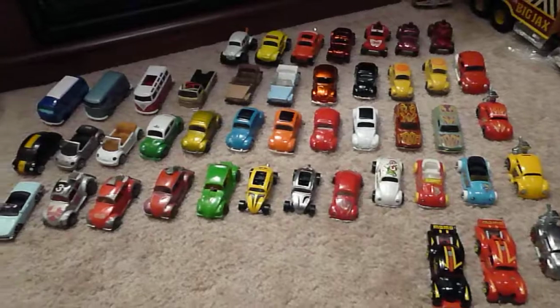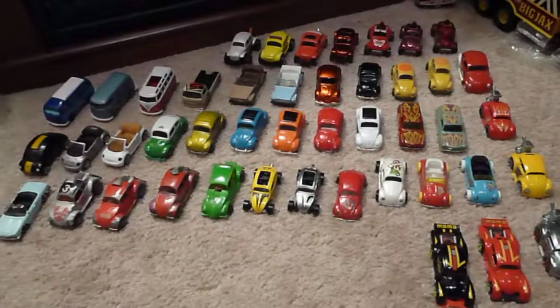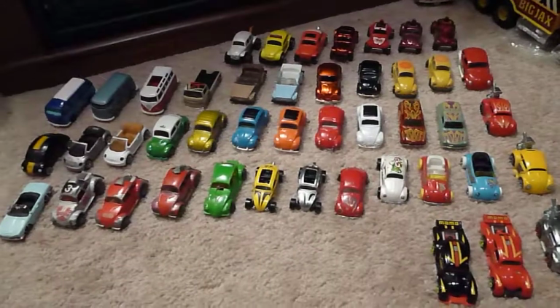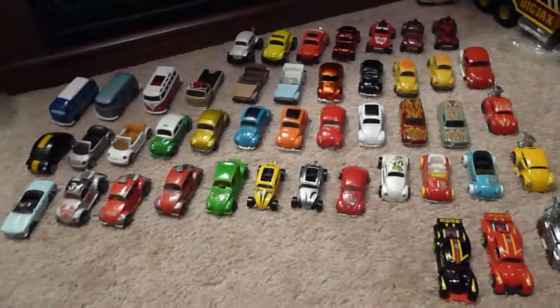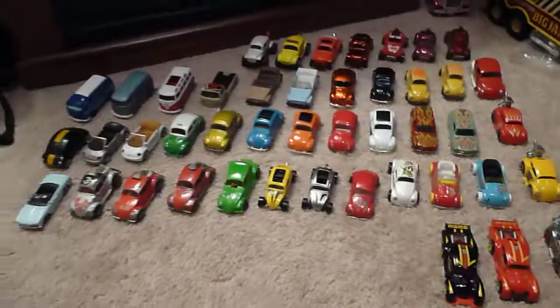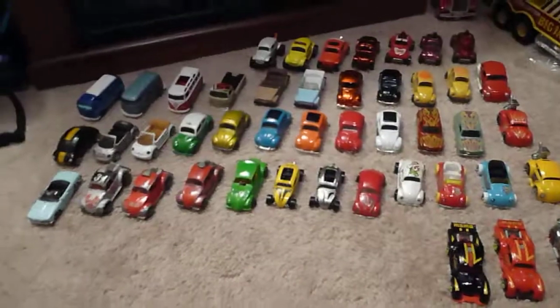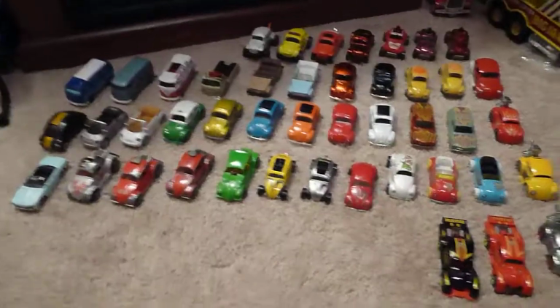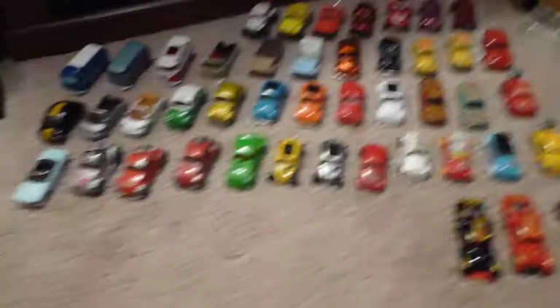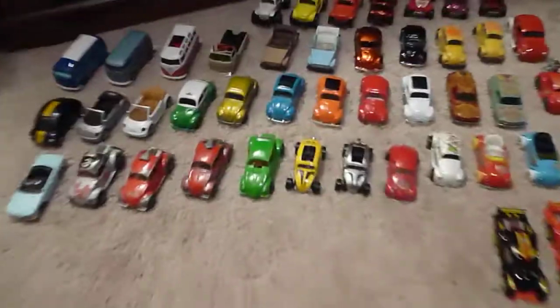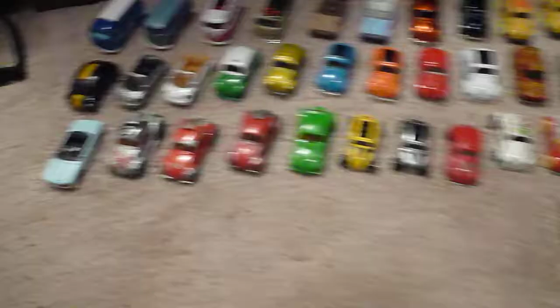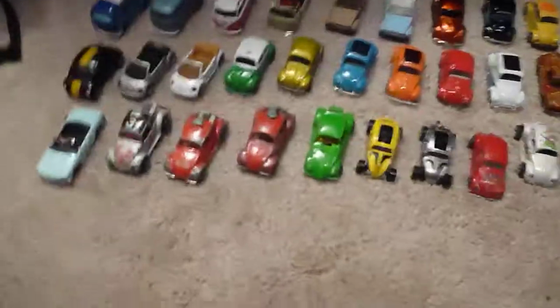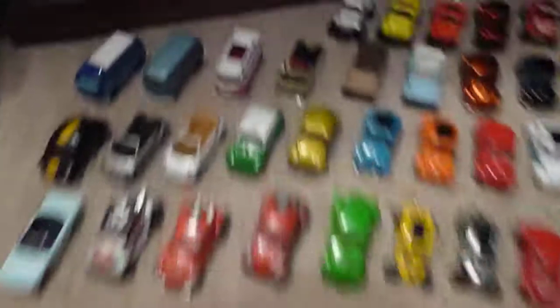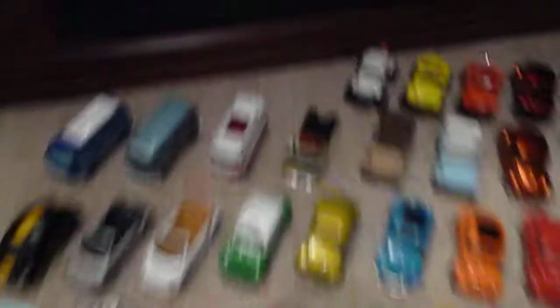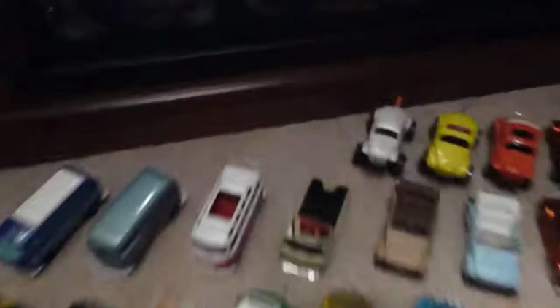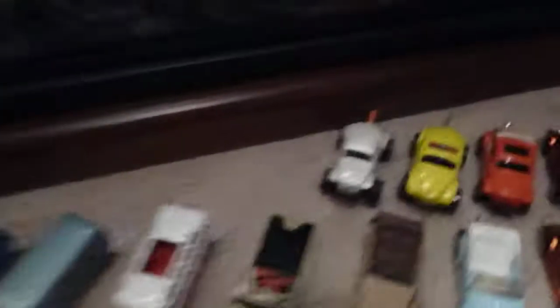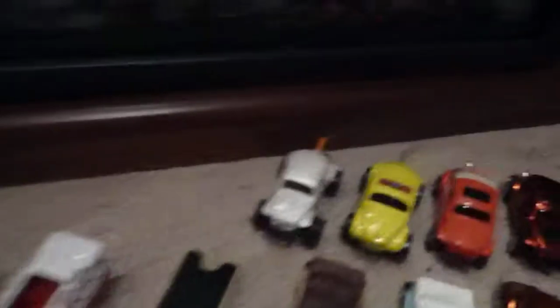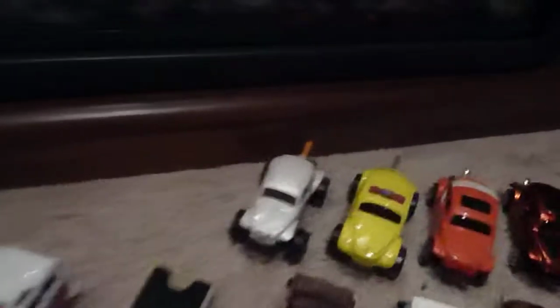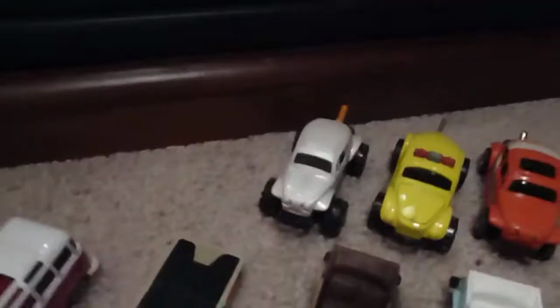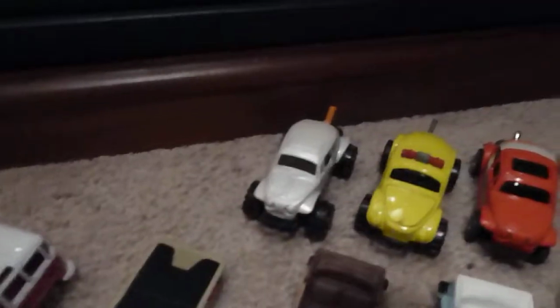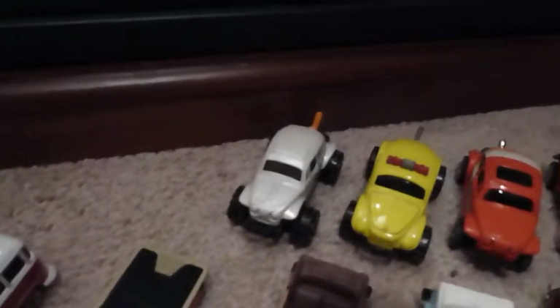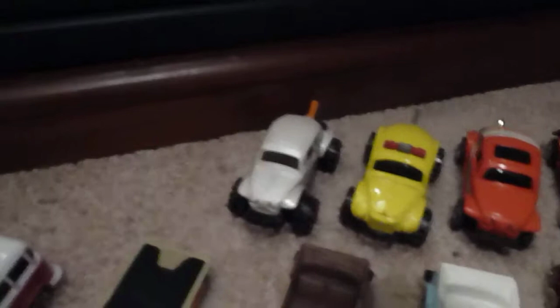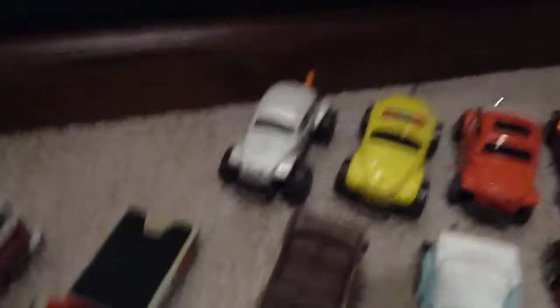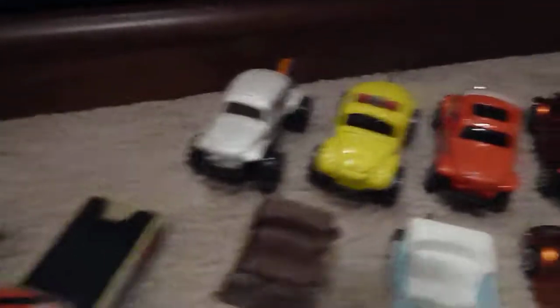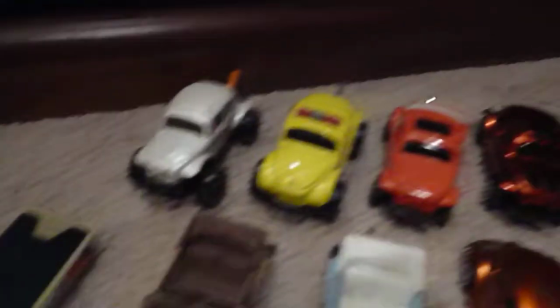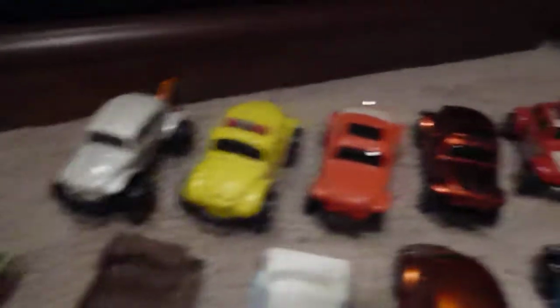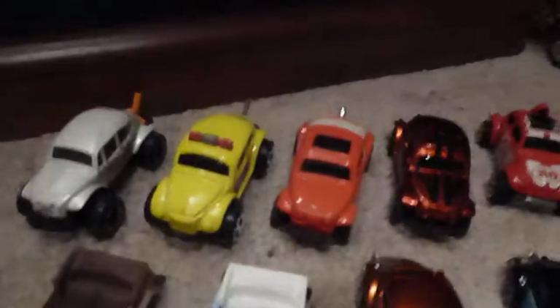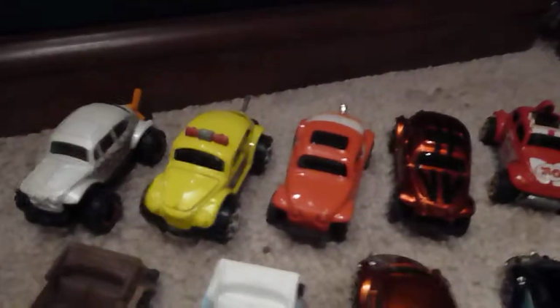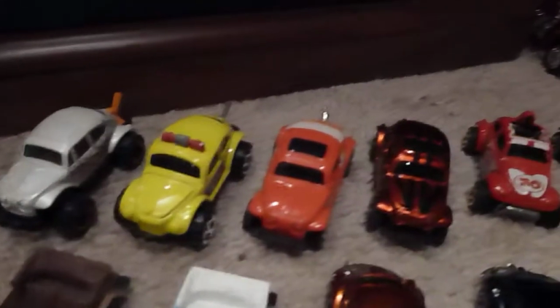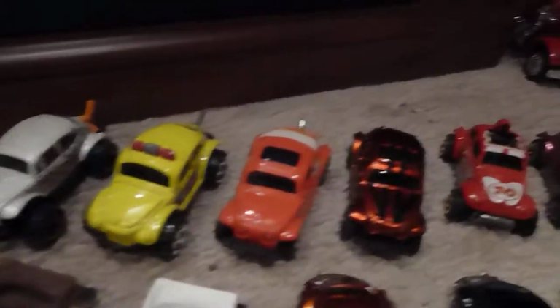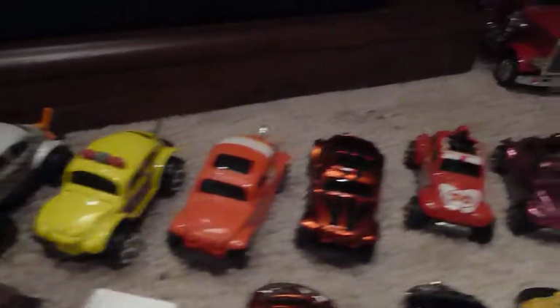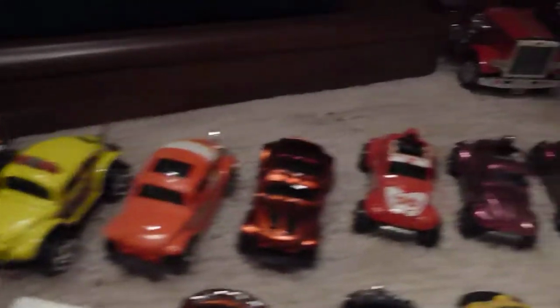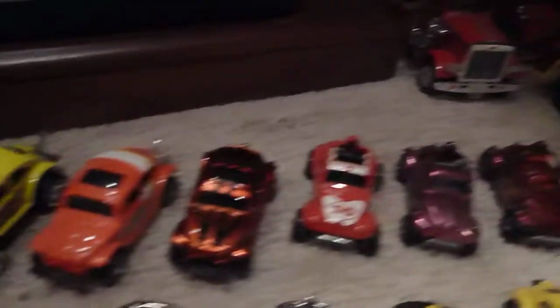Hey folks, Robbie here. I'm going to show you some of my VW collection. Got some matchboxes. There's a Tonka and a Hot Wheel in this.